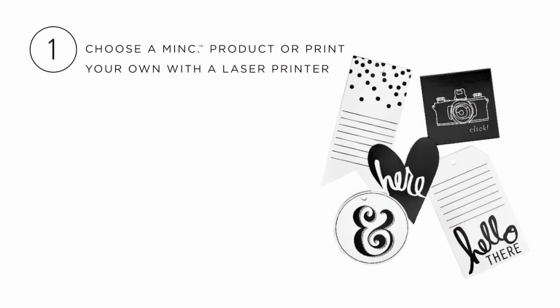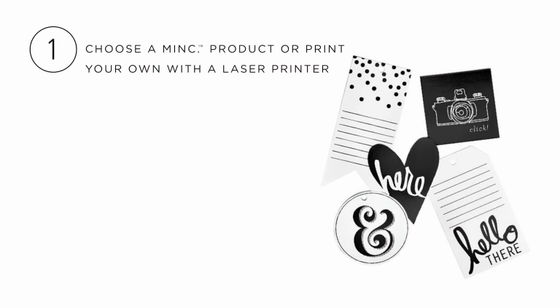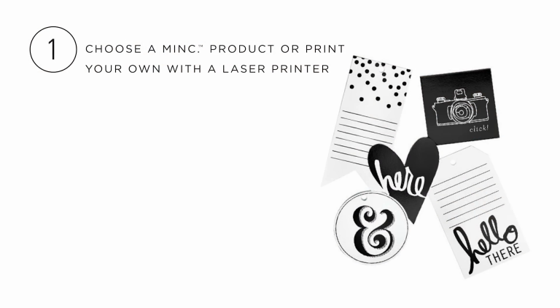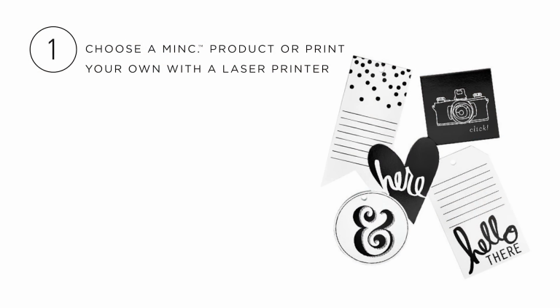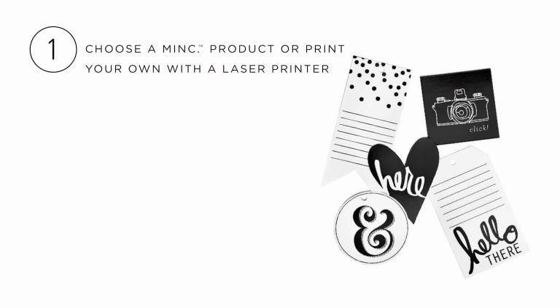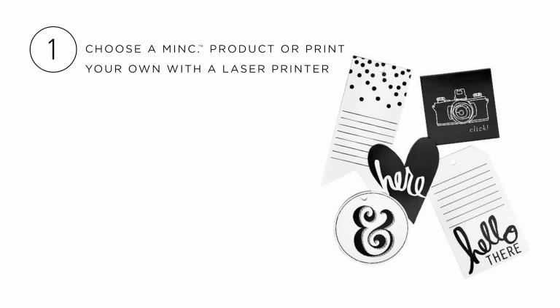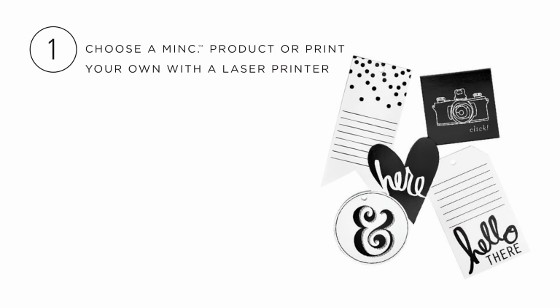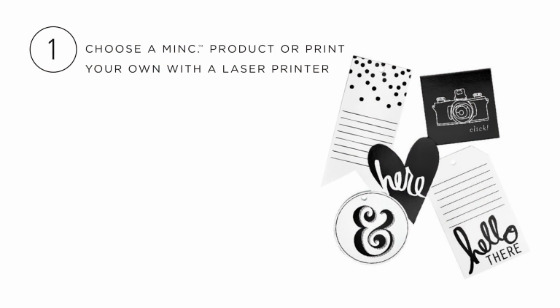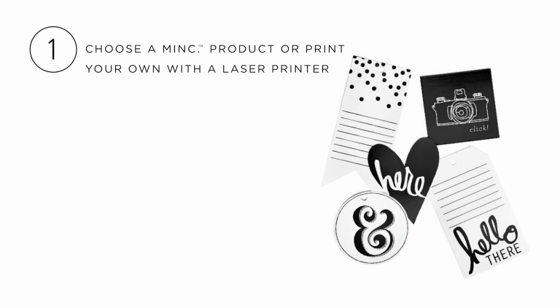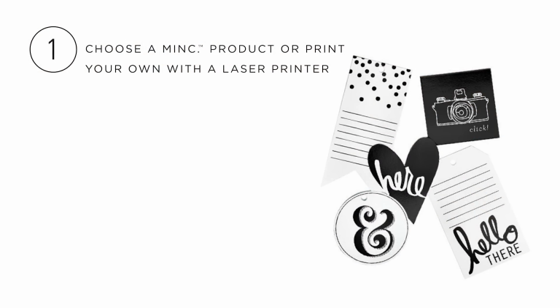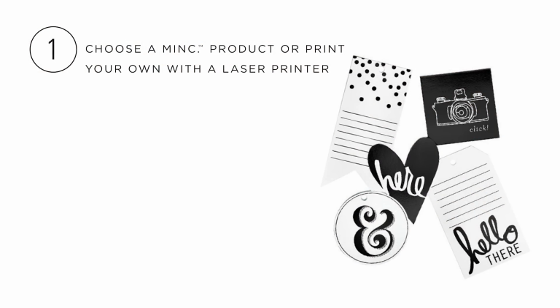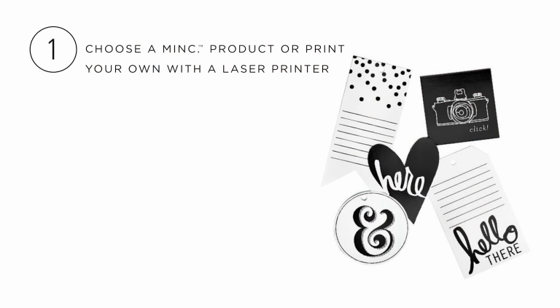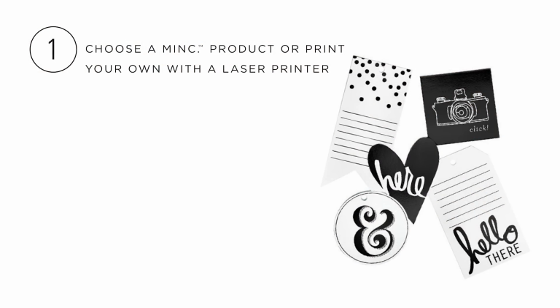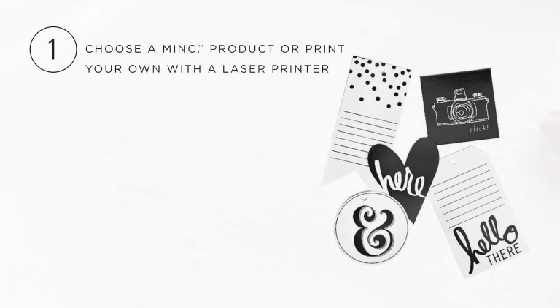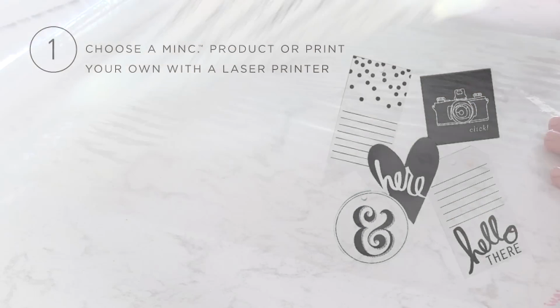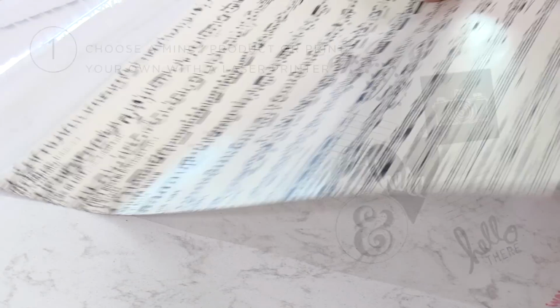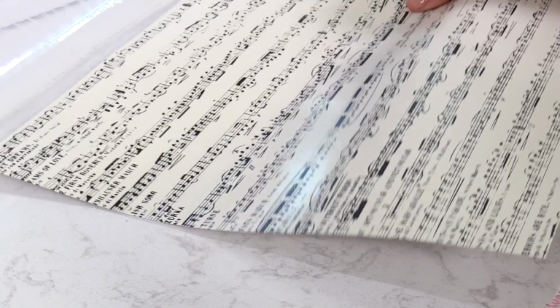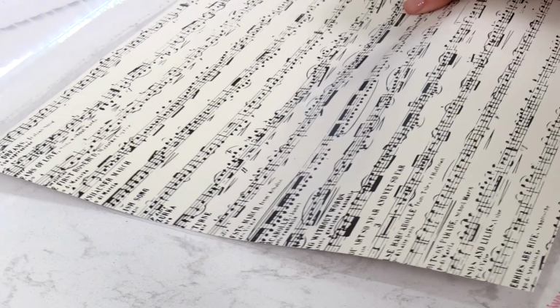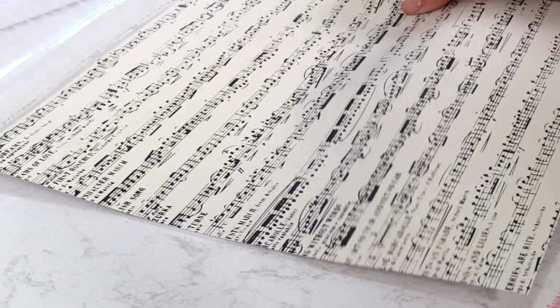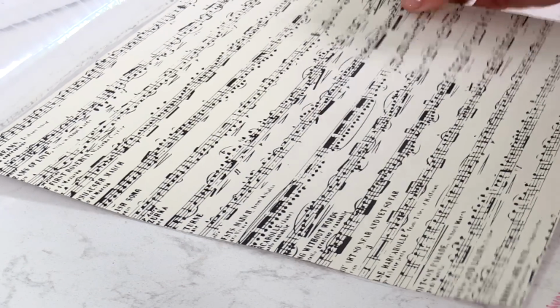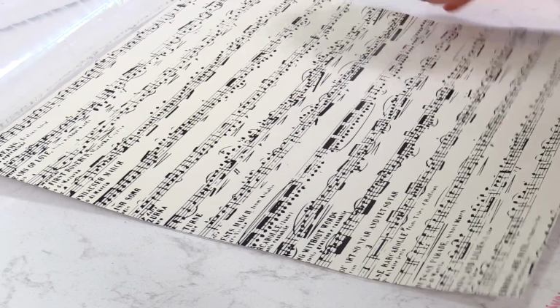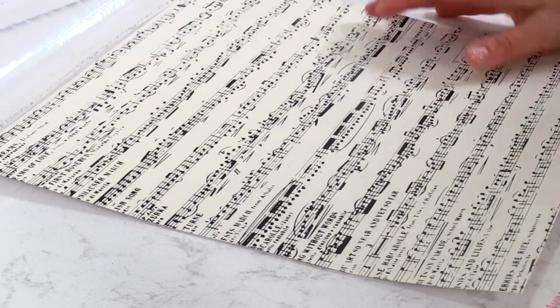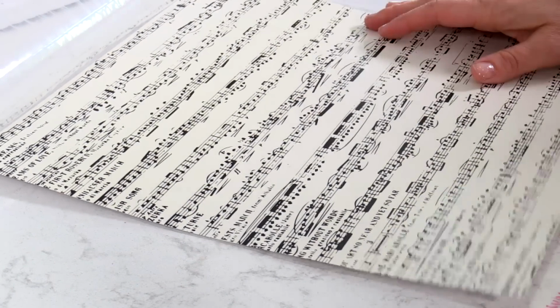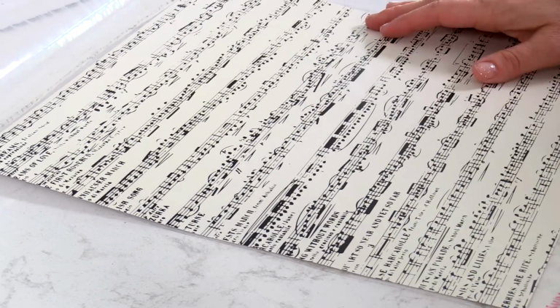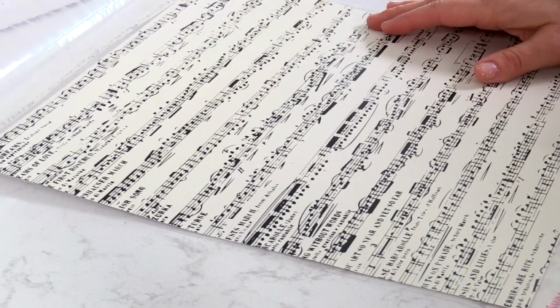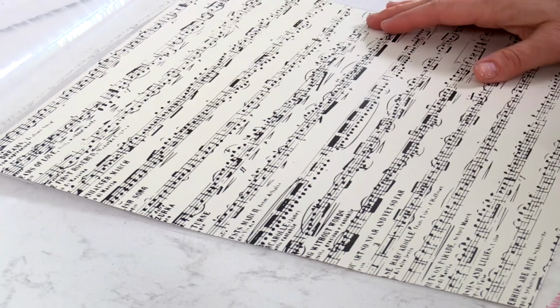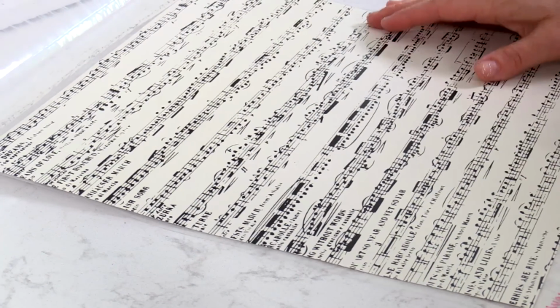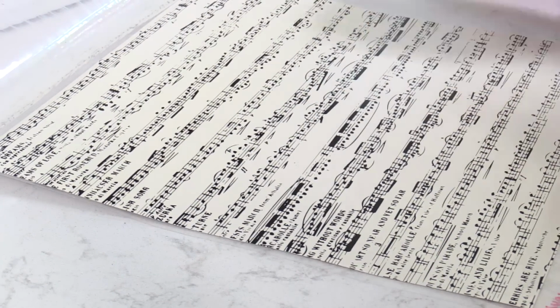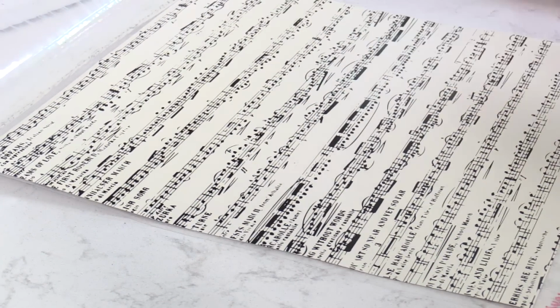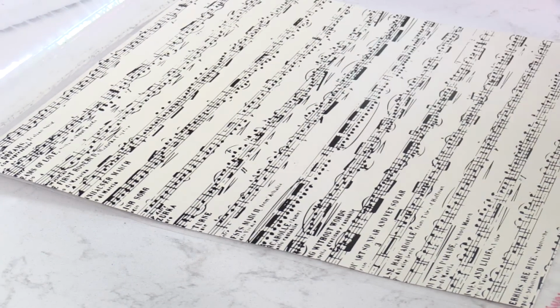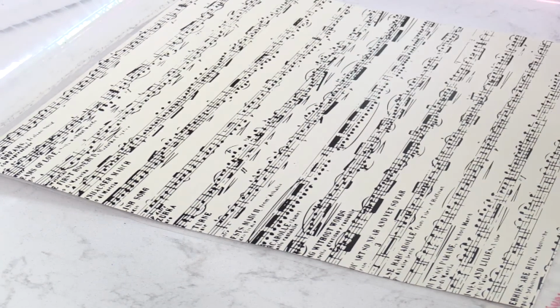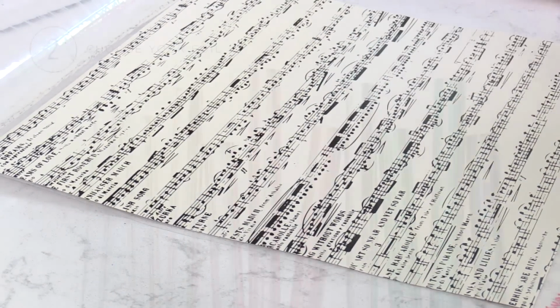First, choose your project. Choose from papers, cards, die cuts, even cupcake toppers.